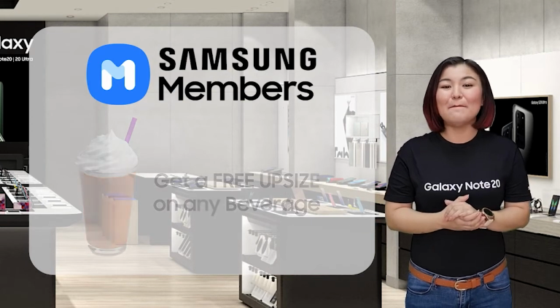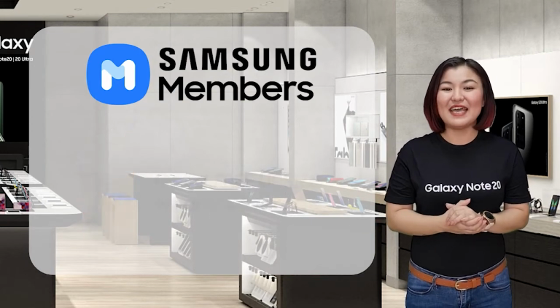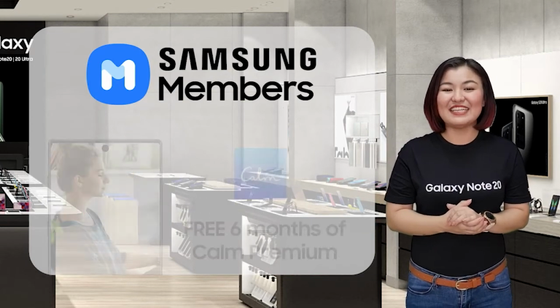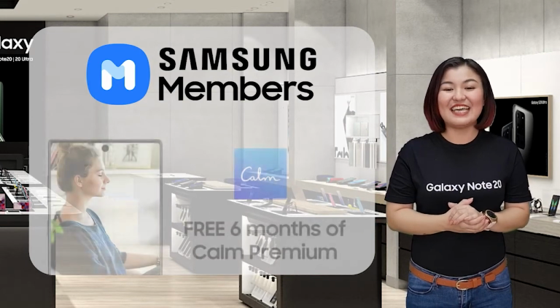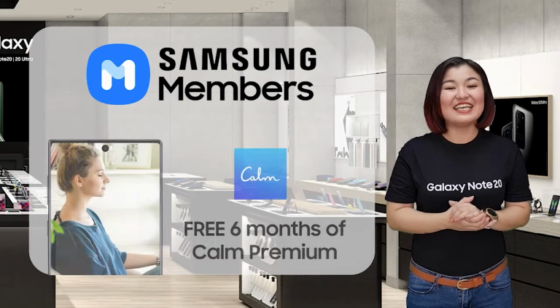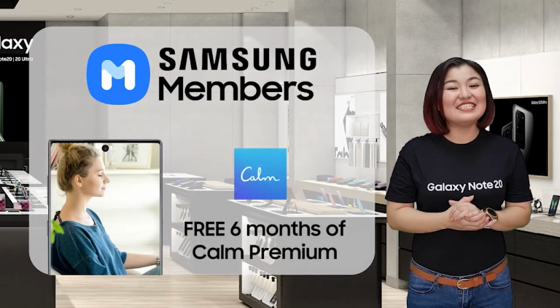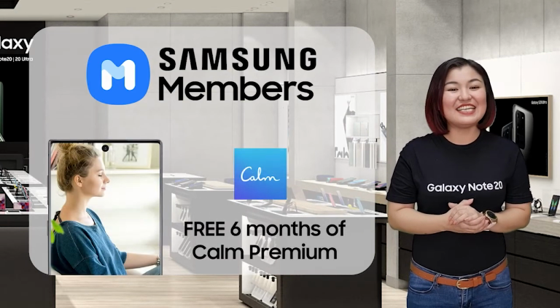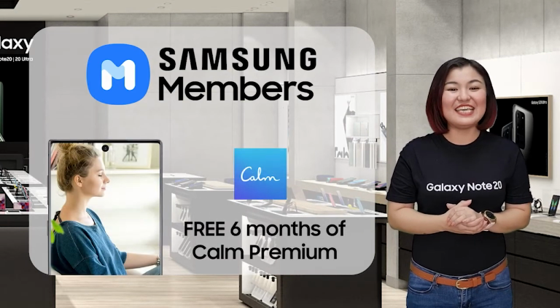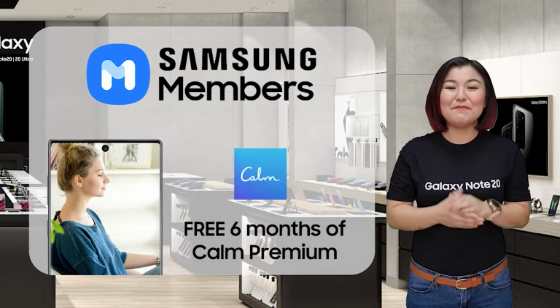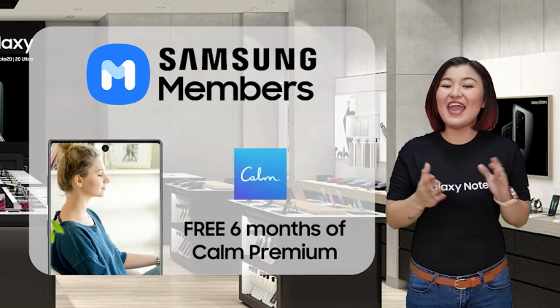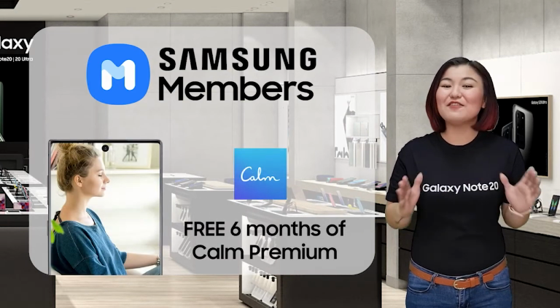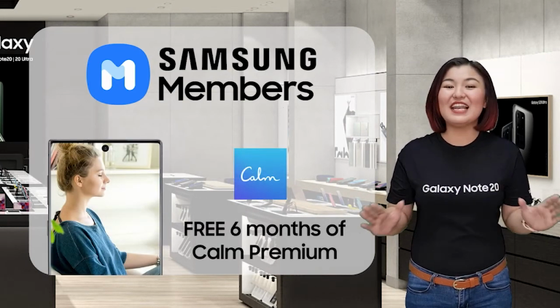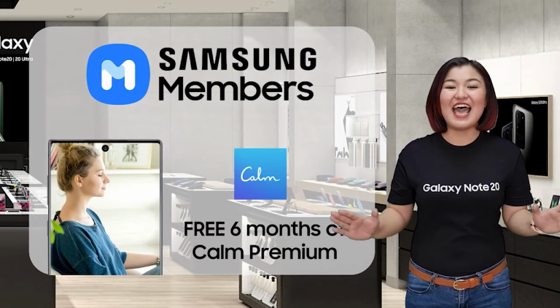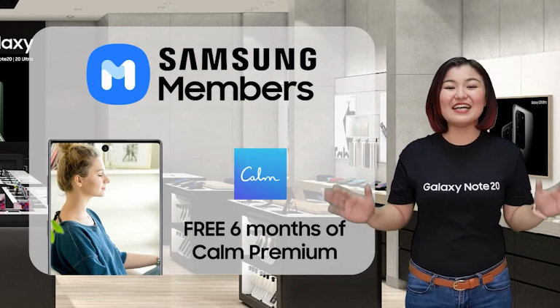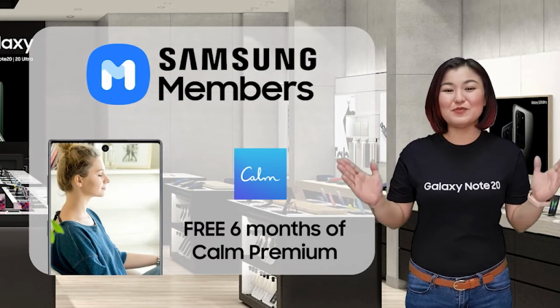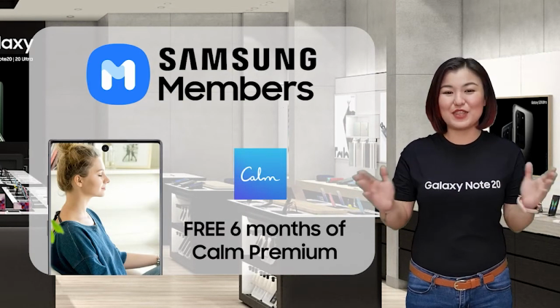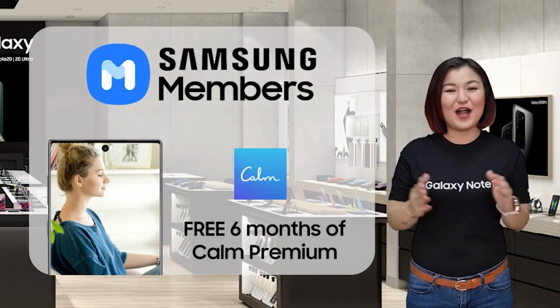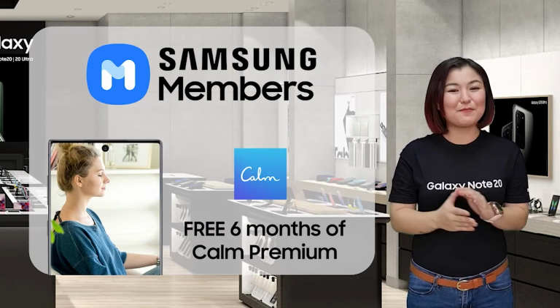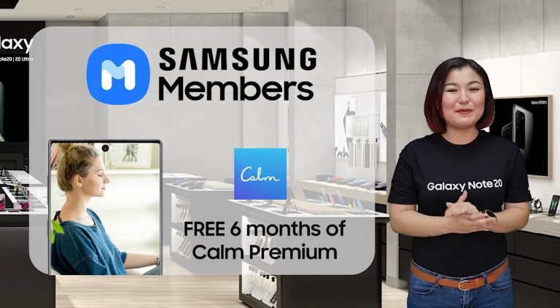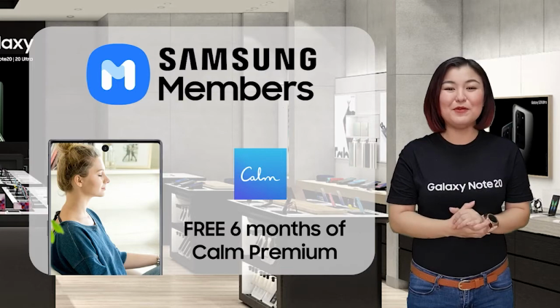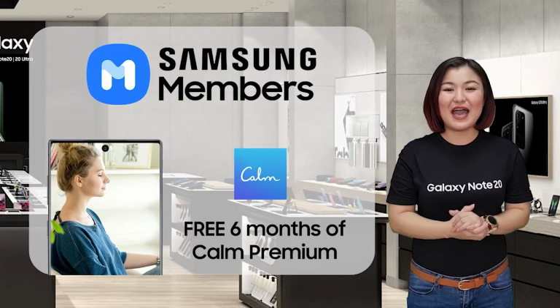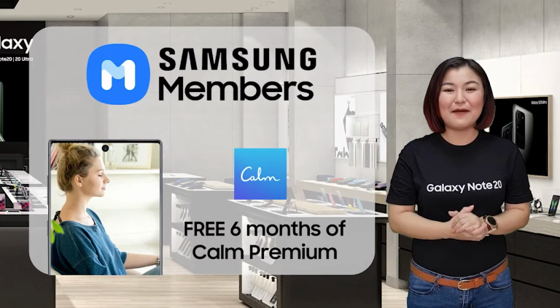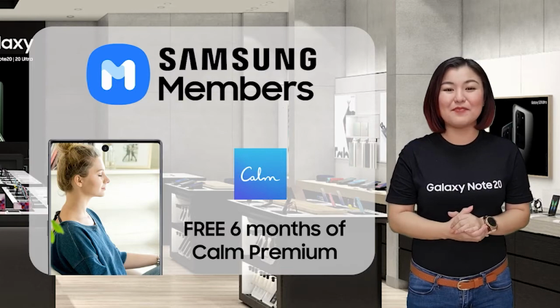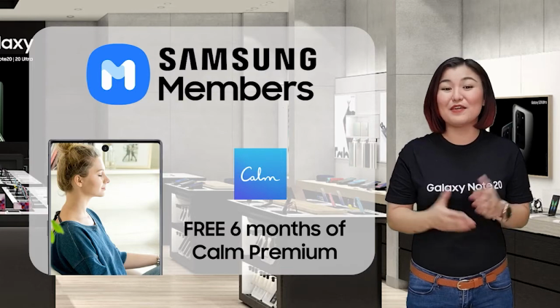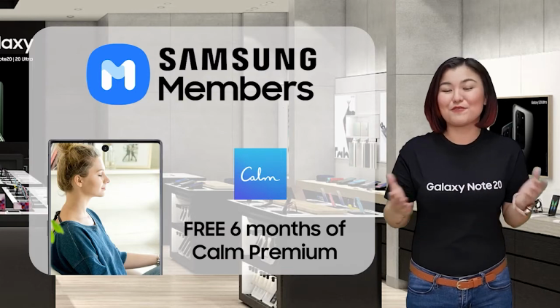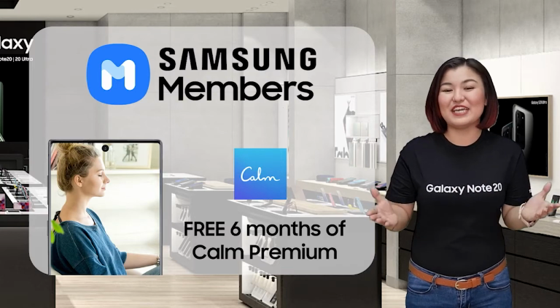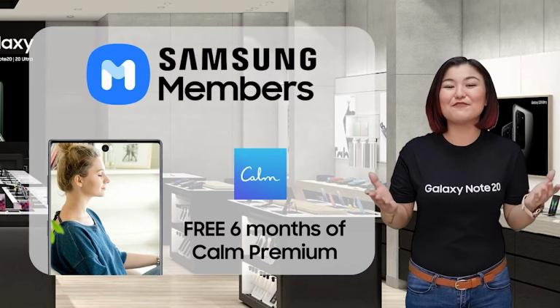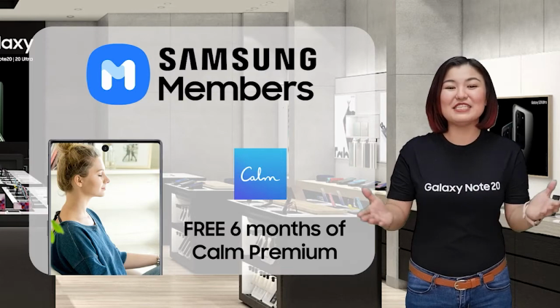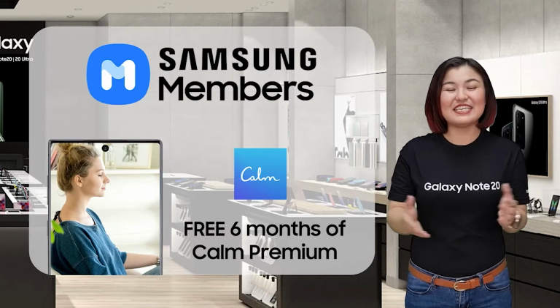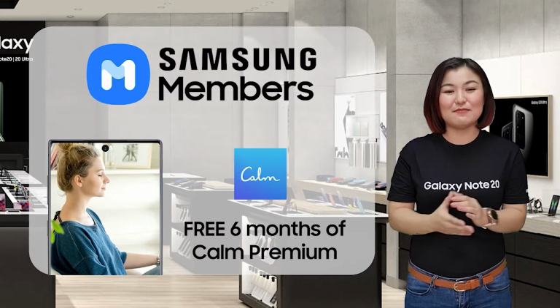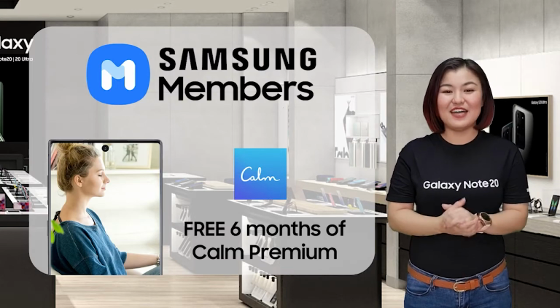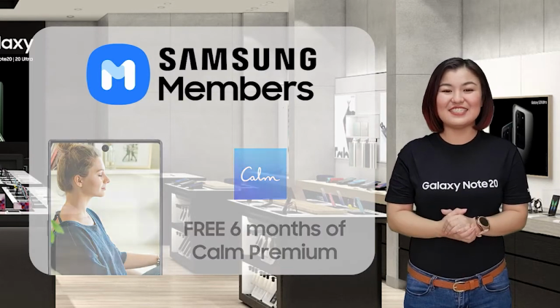Meditate, sleep, and relax with the Calm Premium app — free for 6 months.